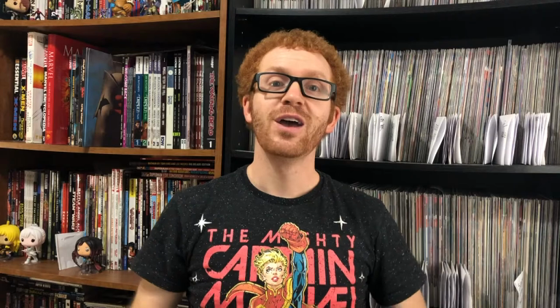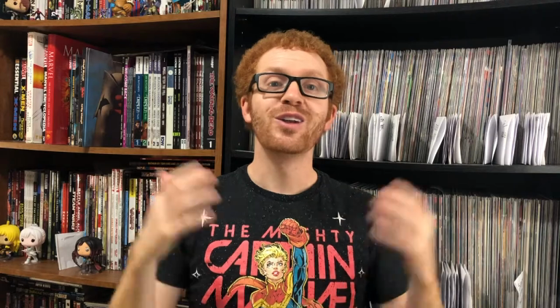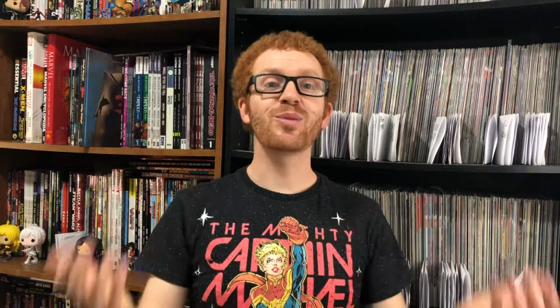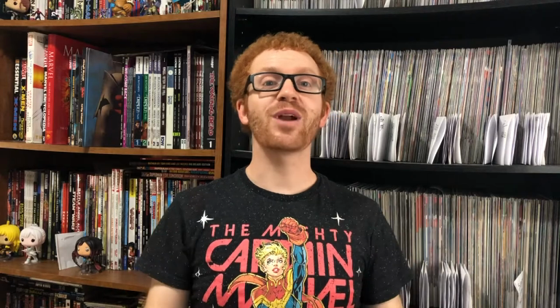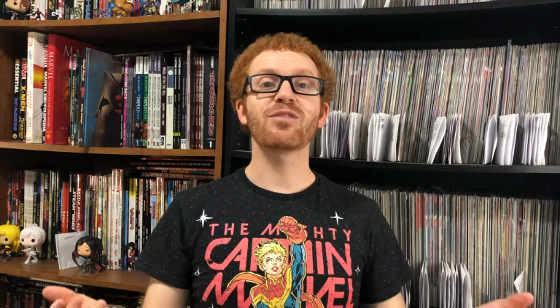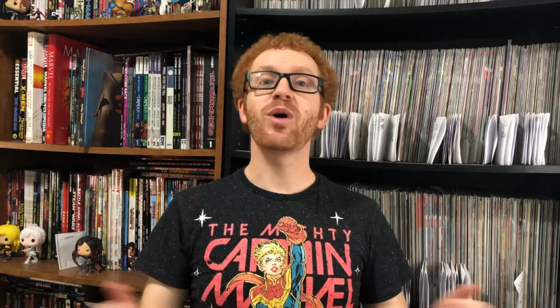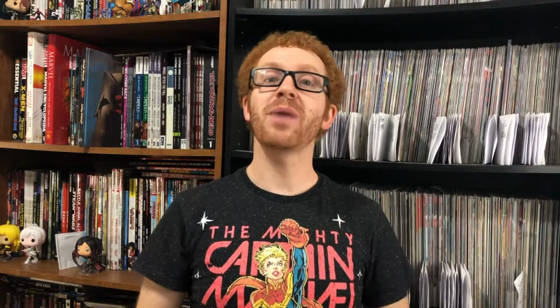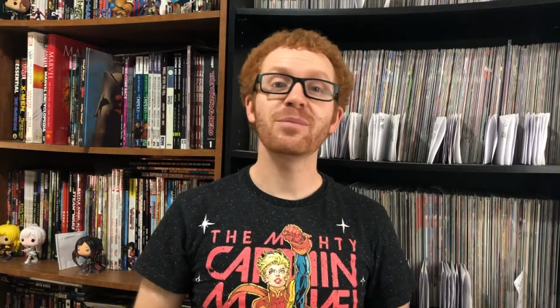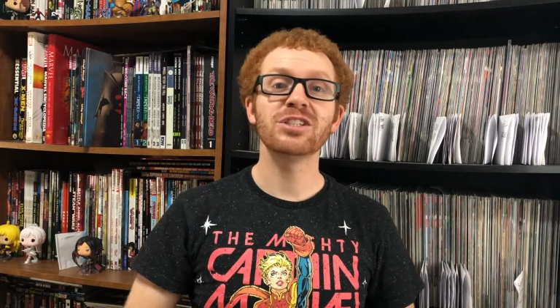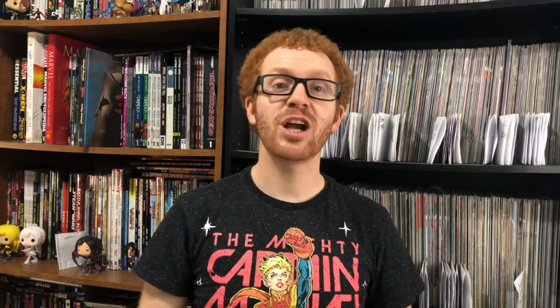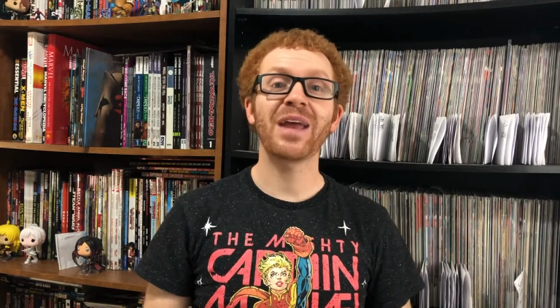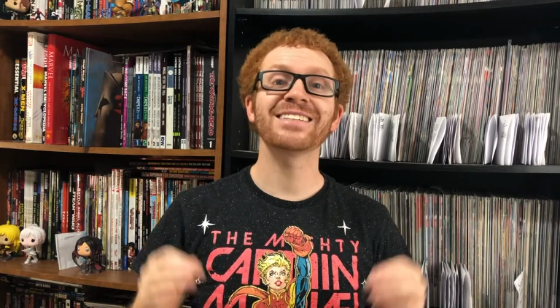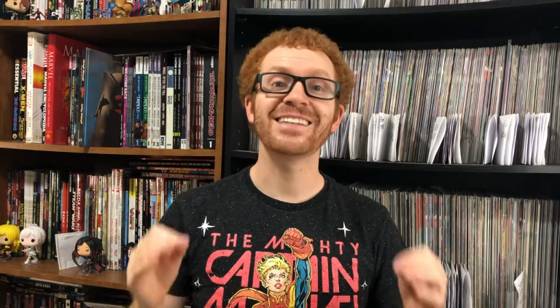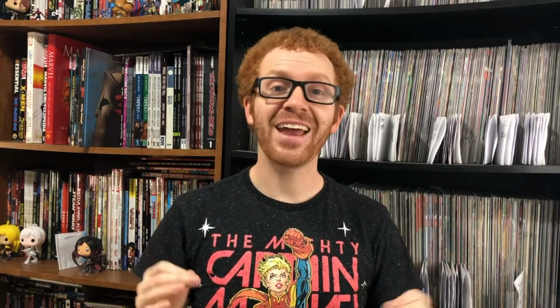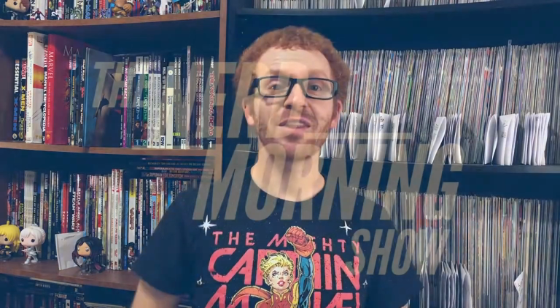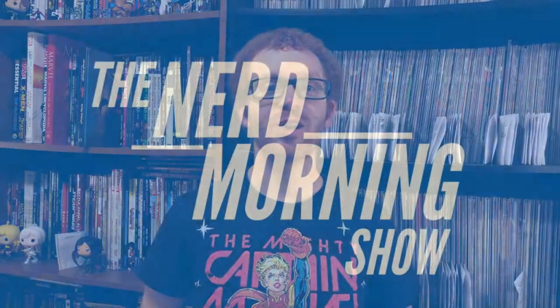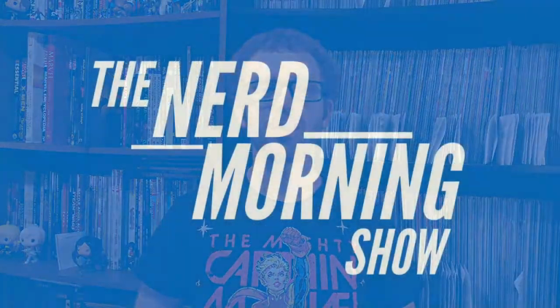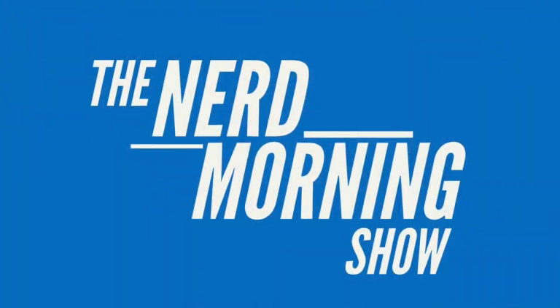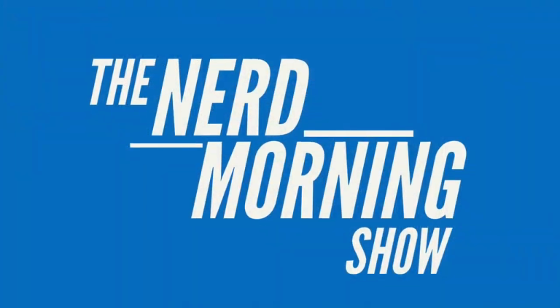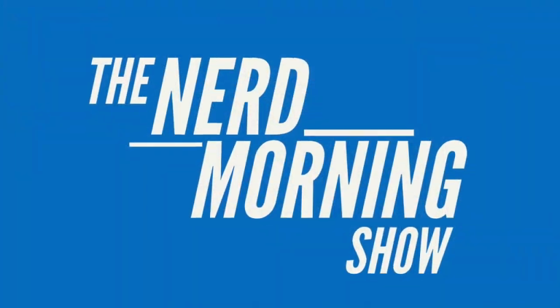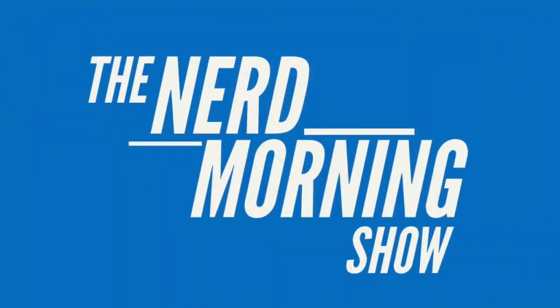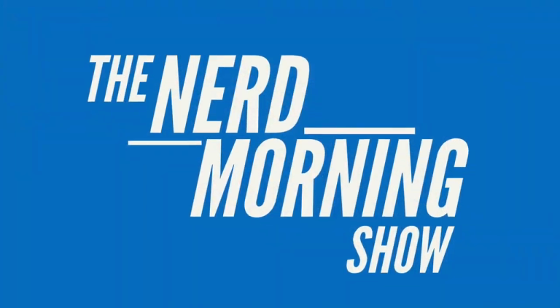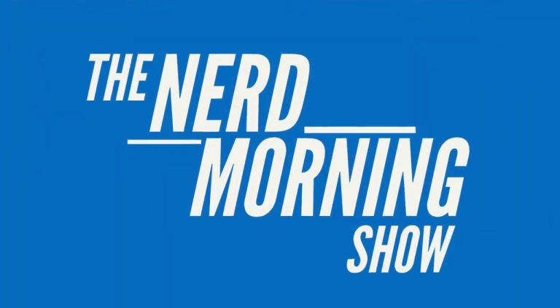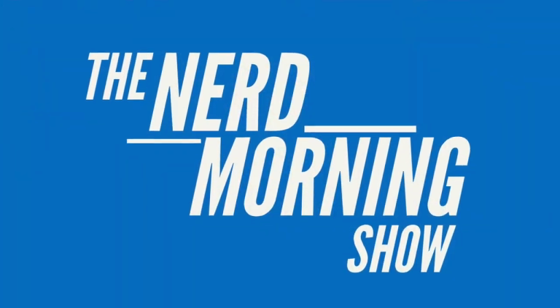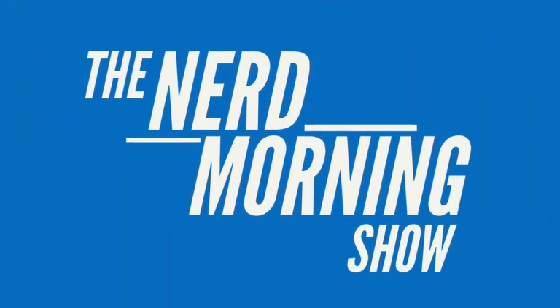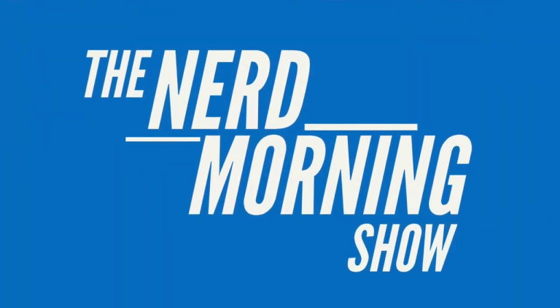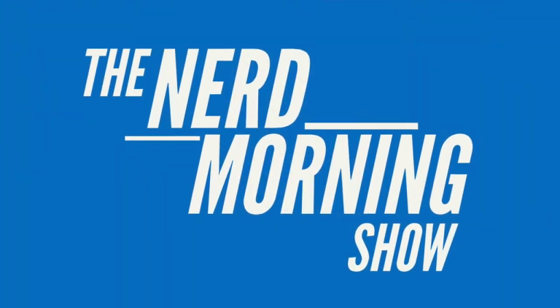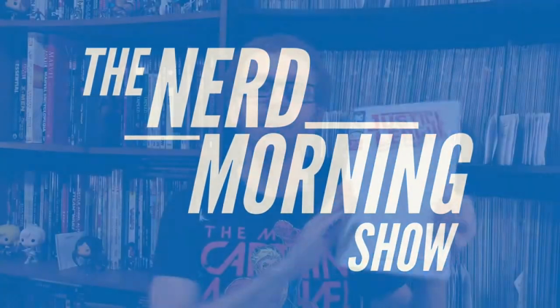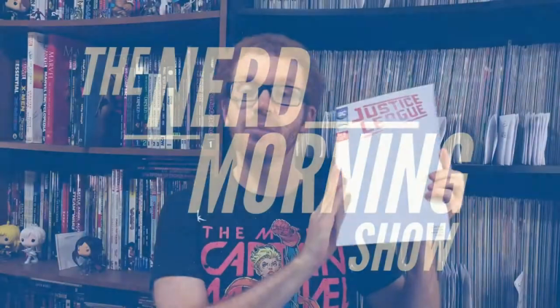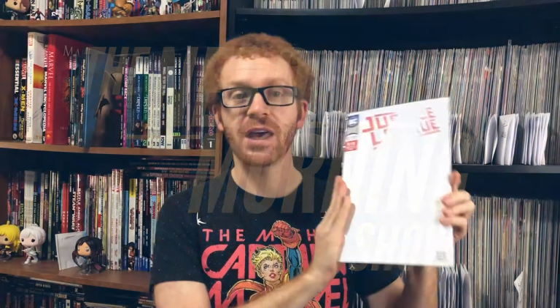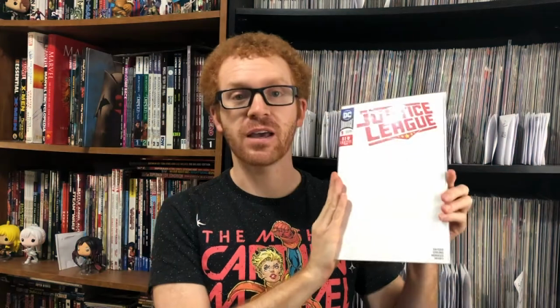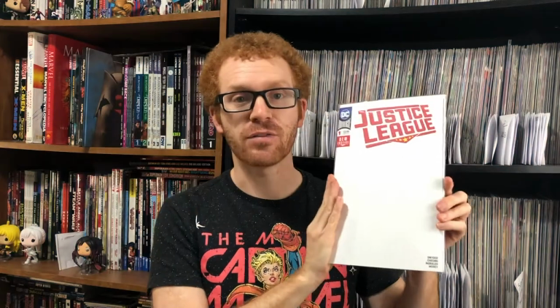Nerd Morning, everyone. My name is Jeremy and today on the Nerd Morning Show, I am going to be talking about blank covers.